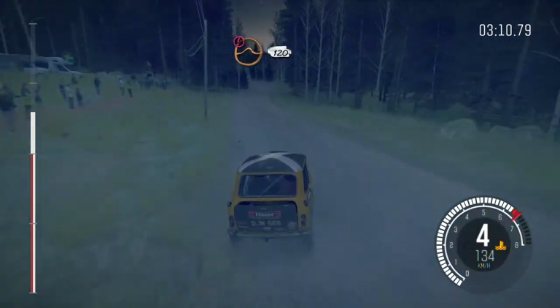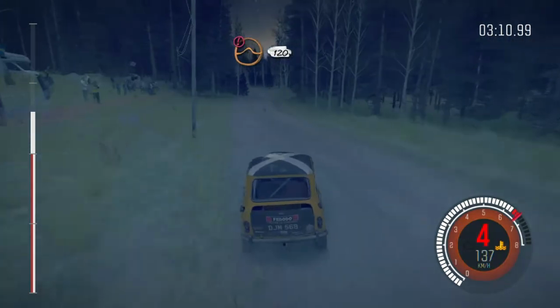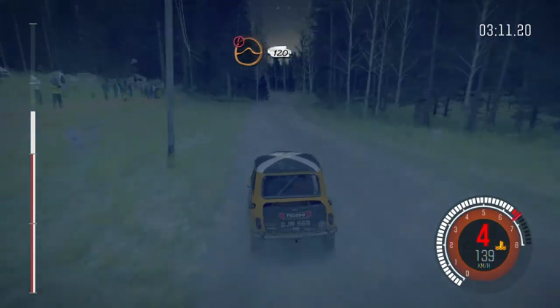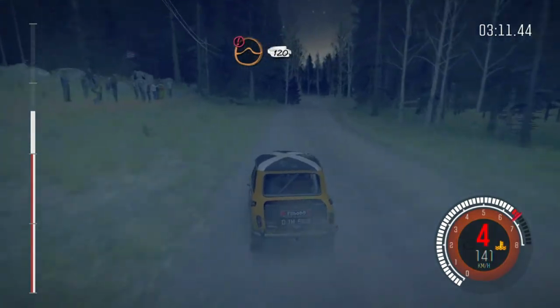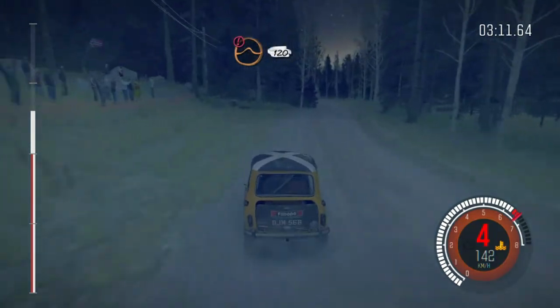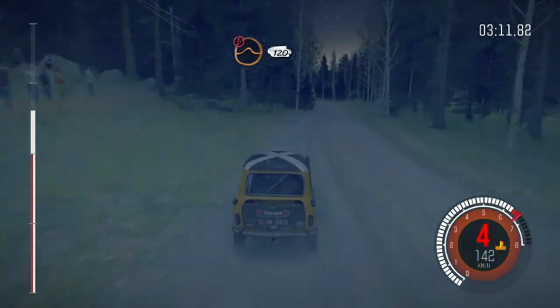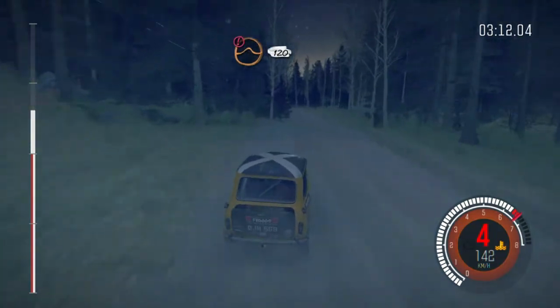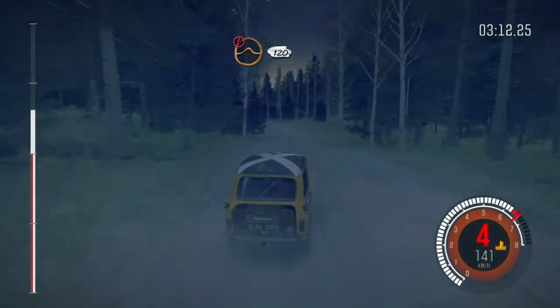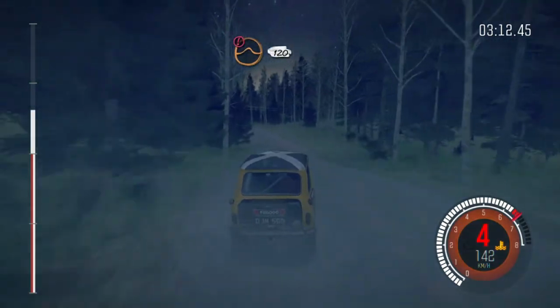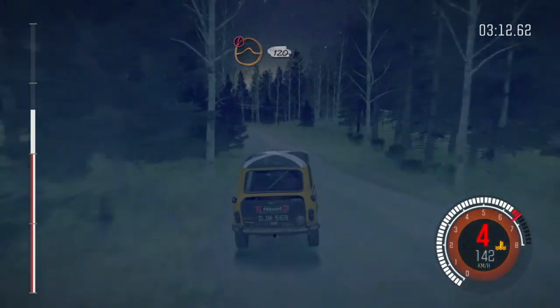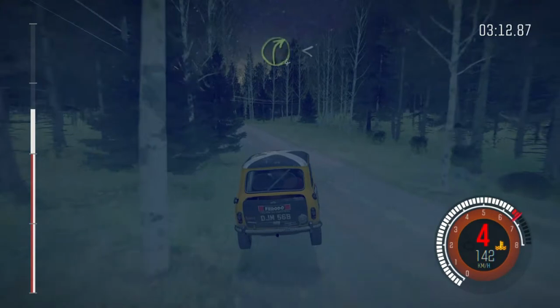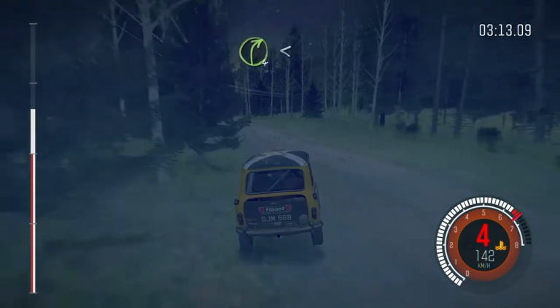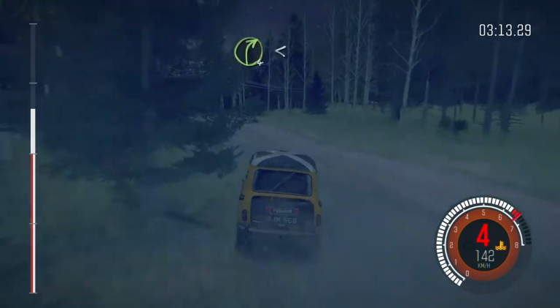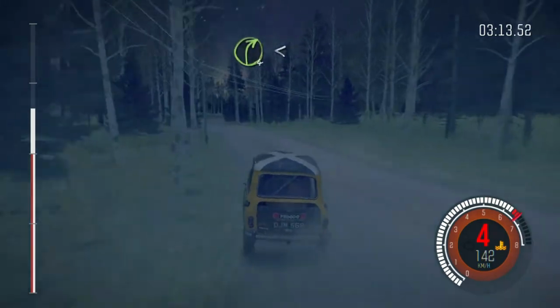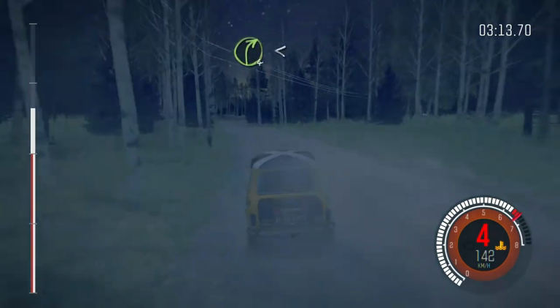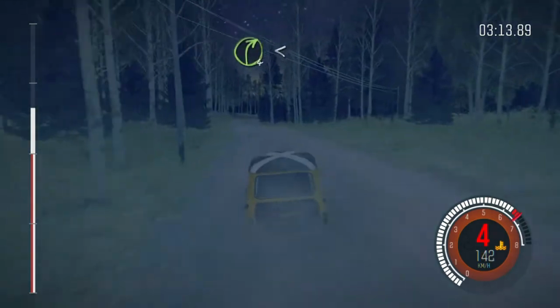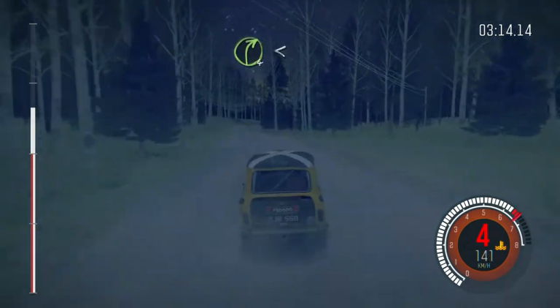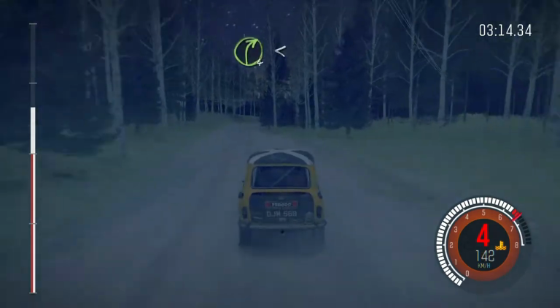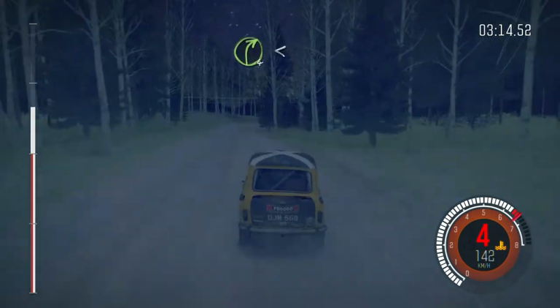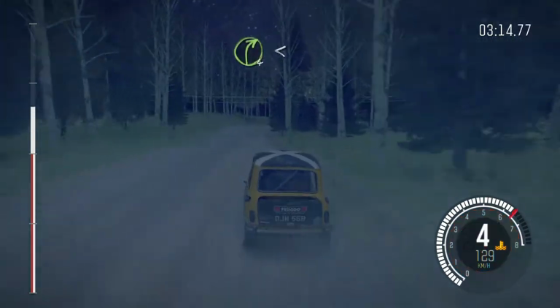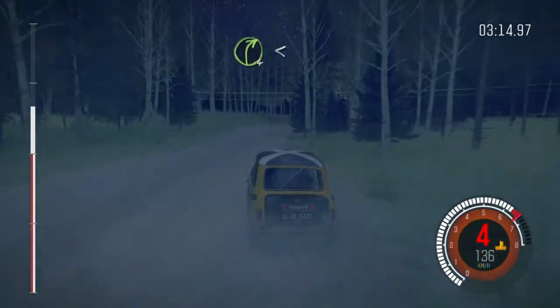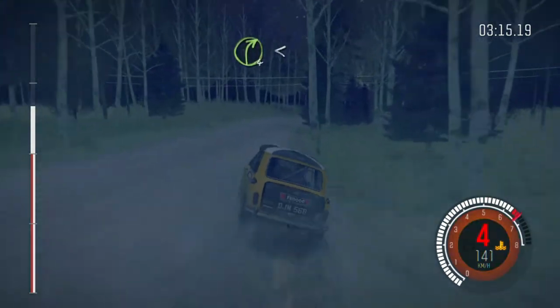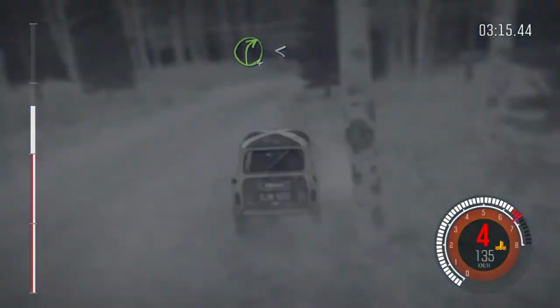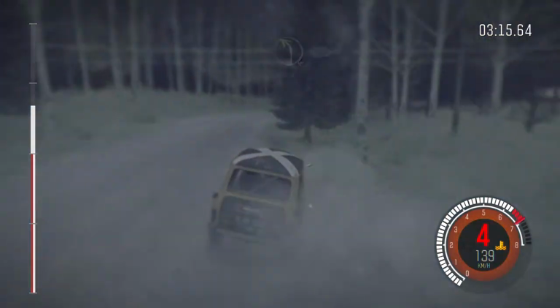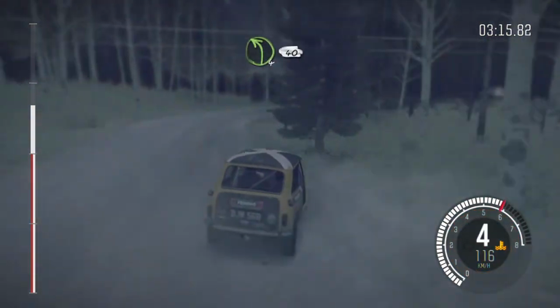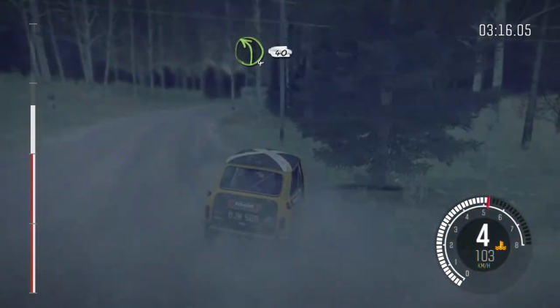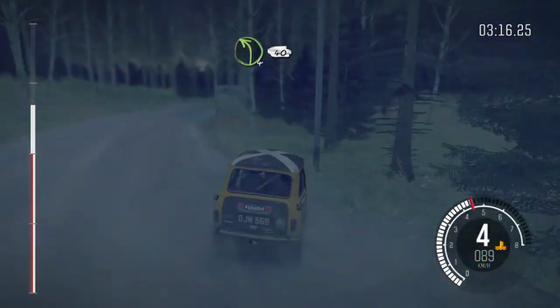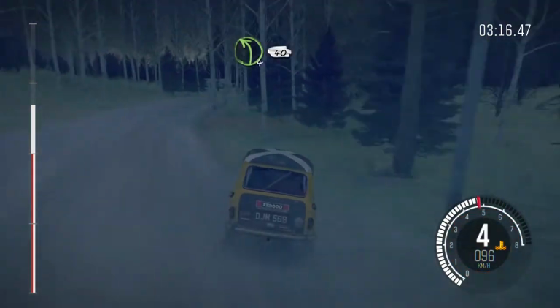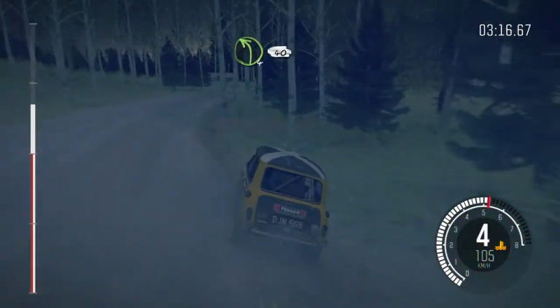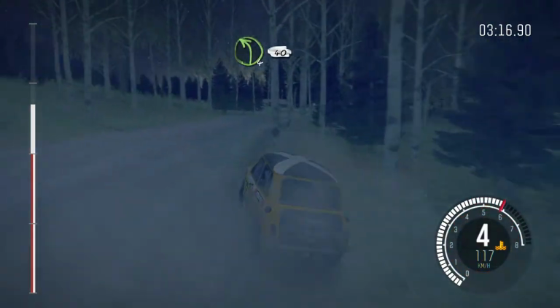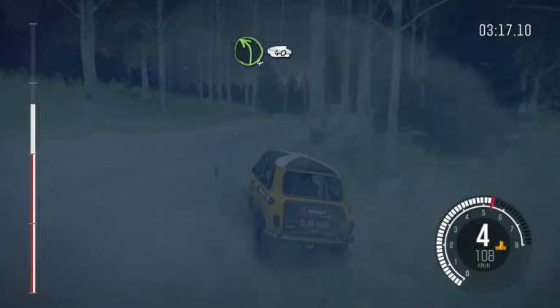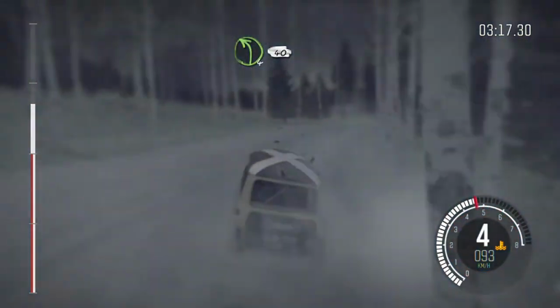Over jump, 120, right 4 long, opens over bump, and tightens, 40, left 4 half long over crest, don't cut, 80, right 5 over crest, jump, maybe, don't cut, 60, caution.